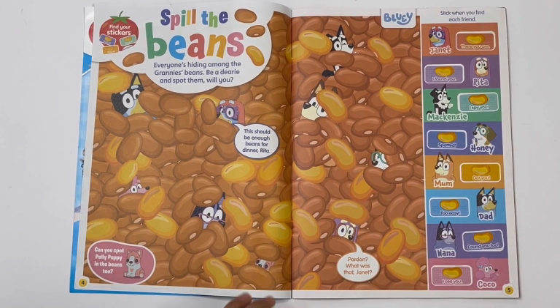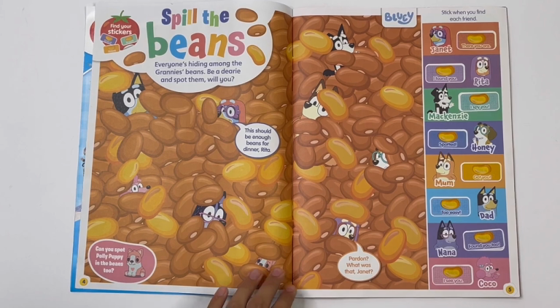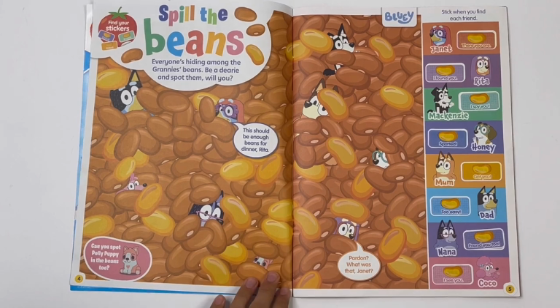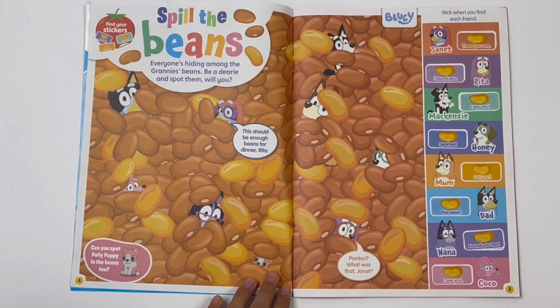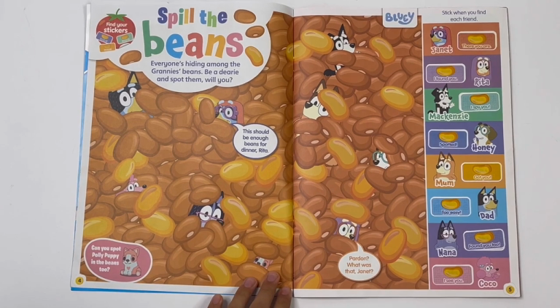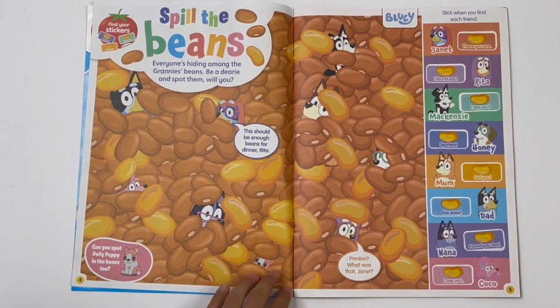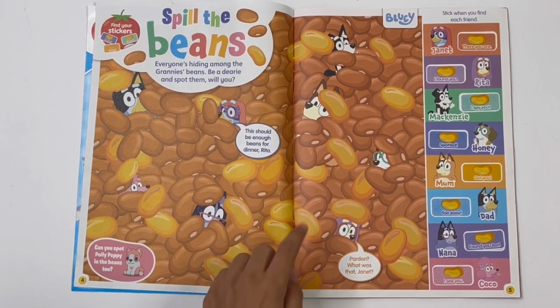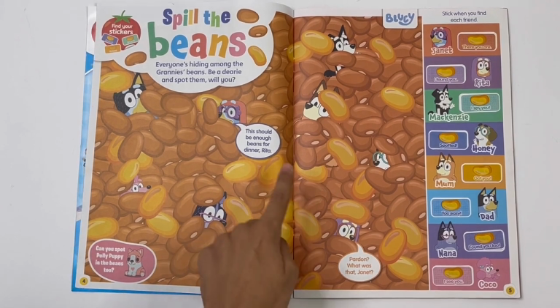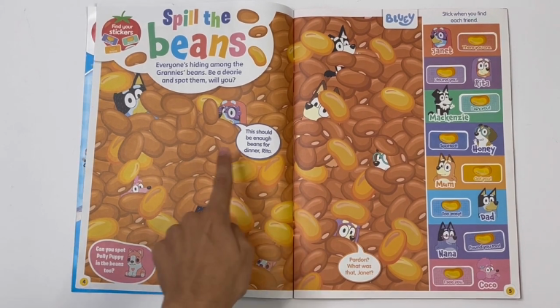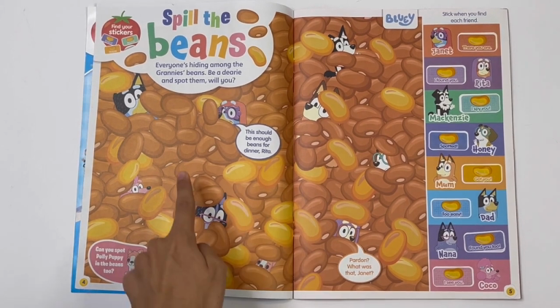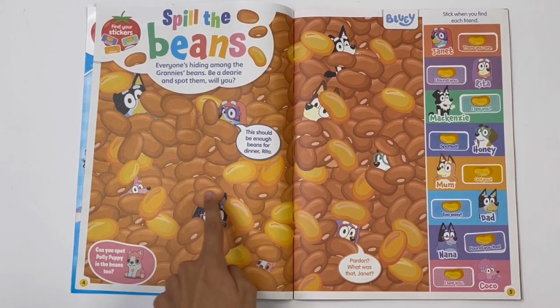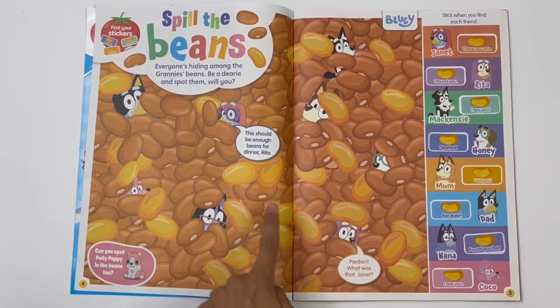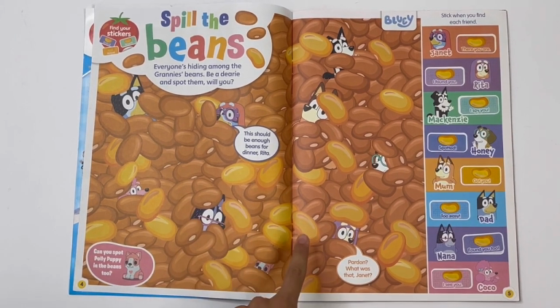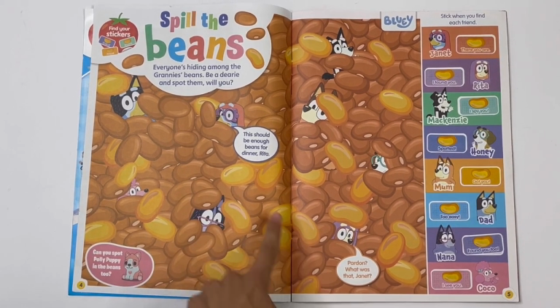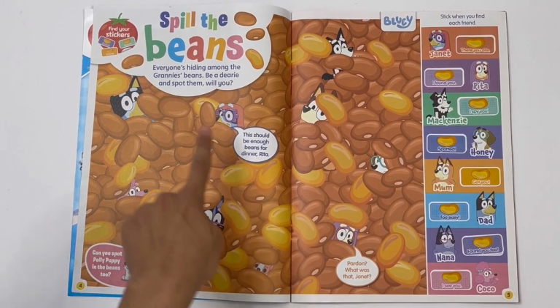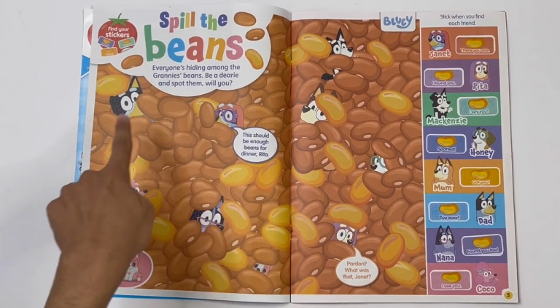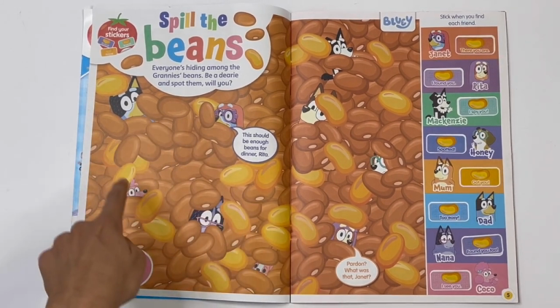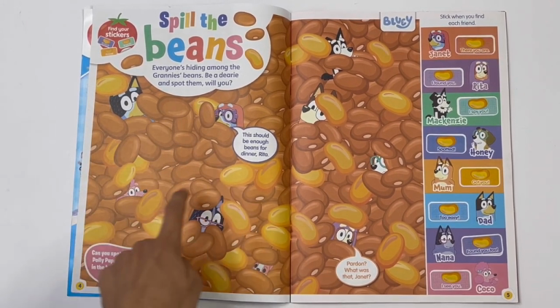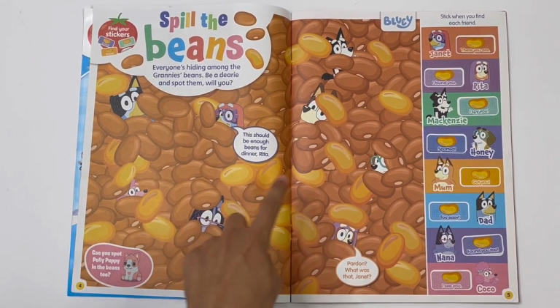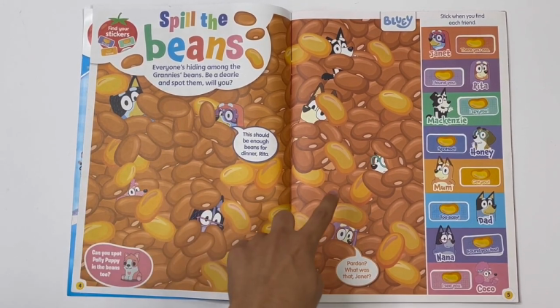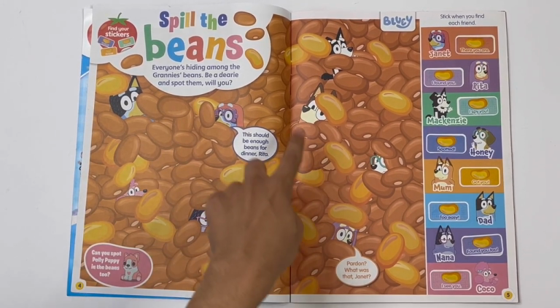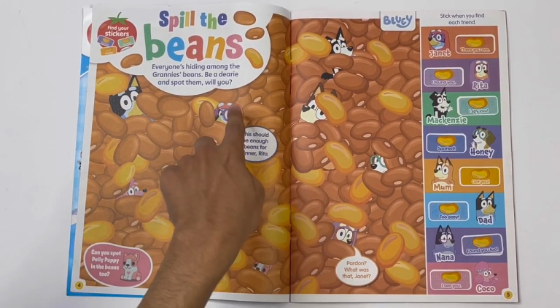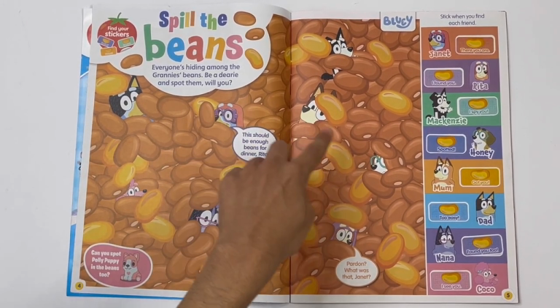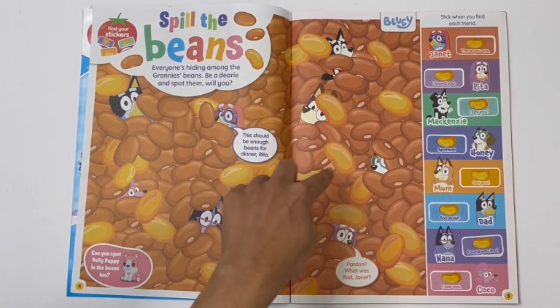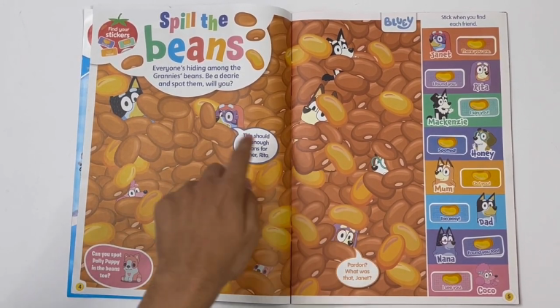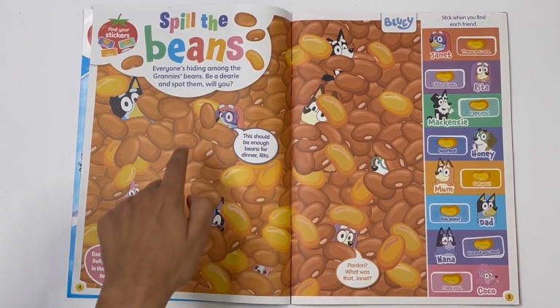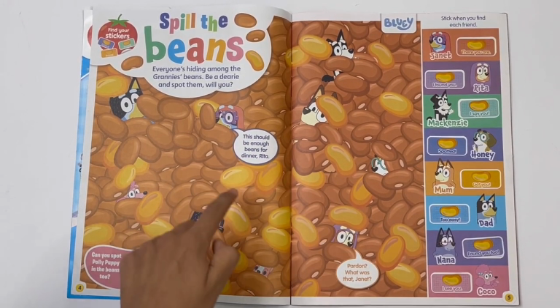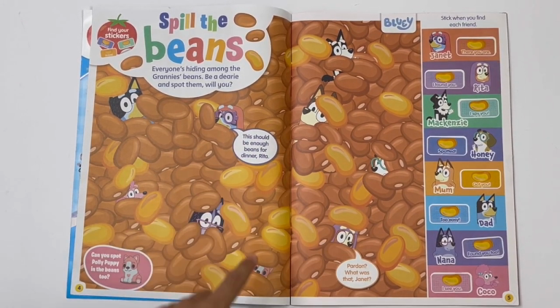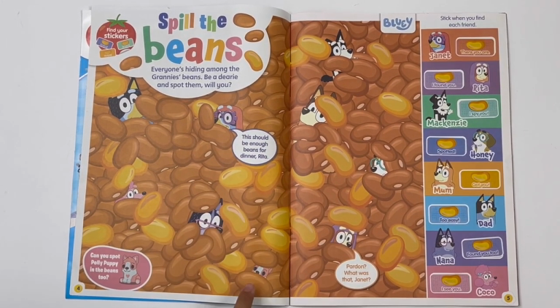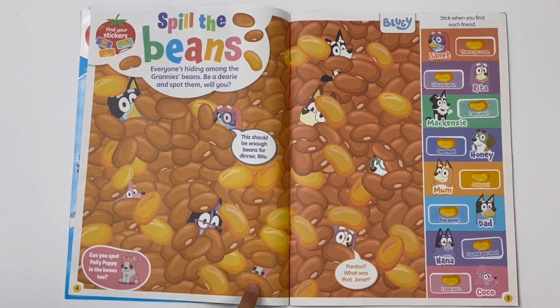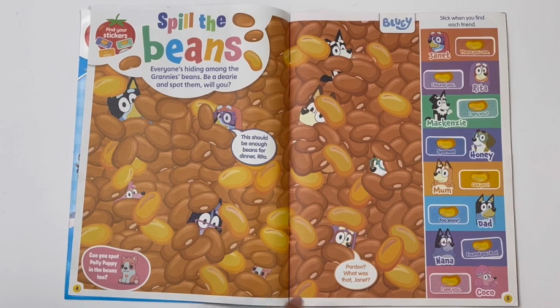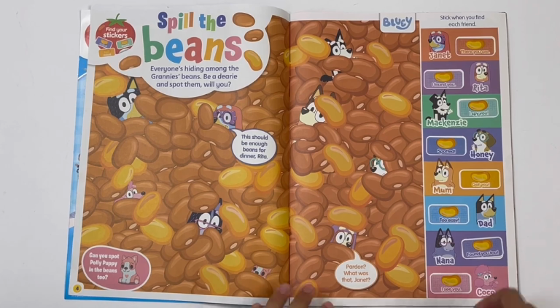And Coco. We also need to find Polly Puppy. Here it is!